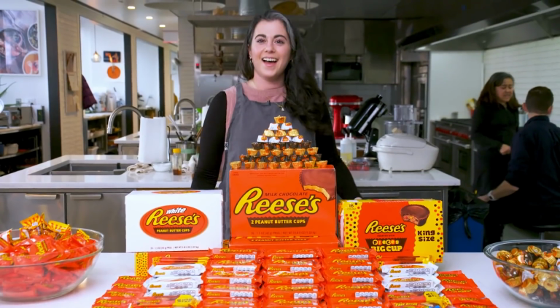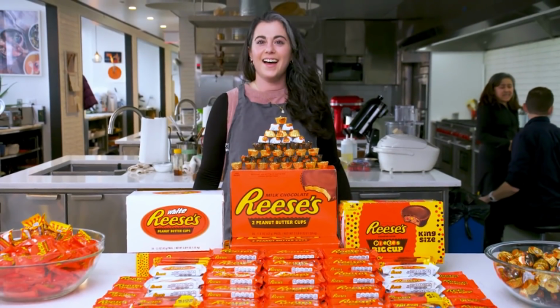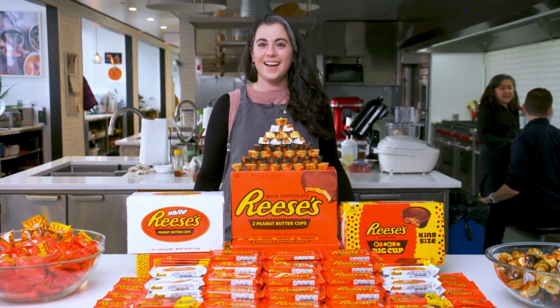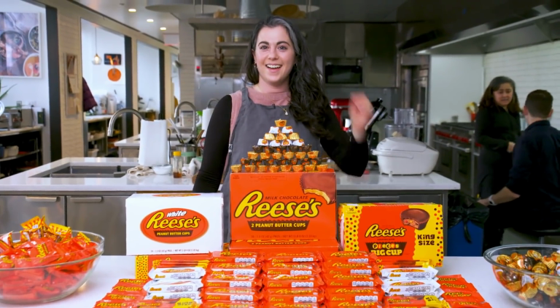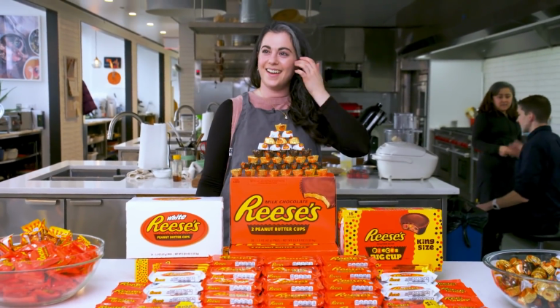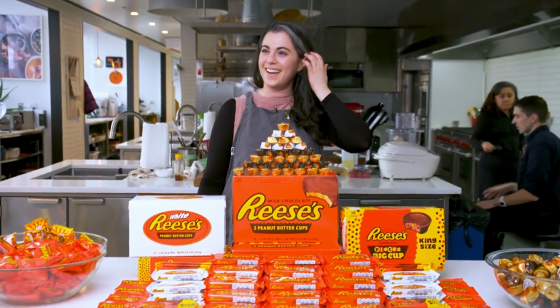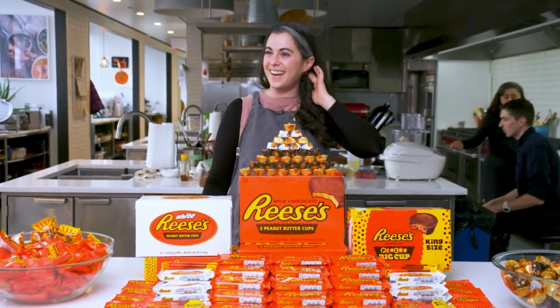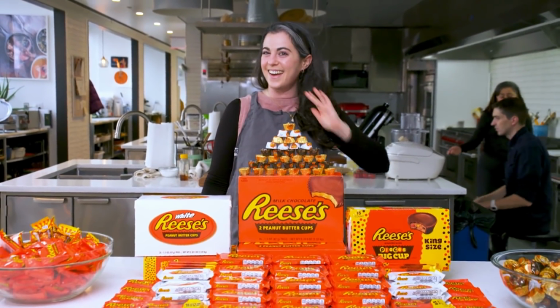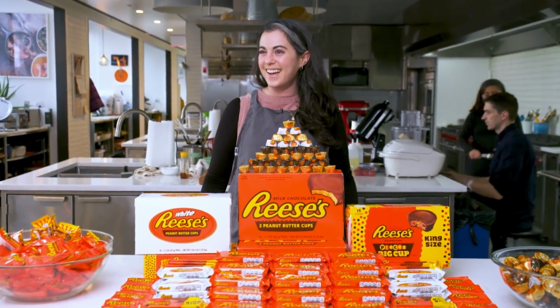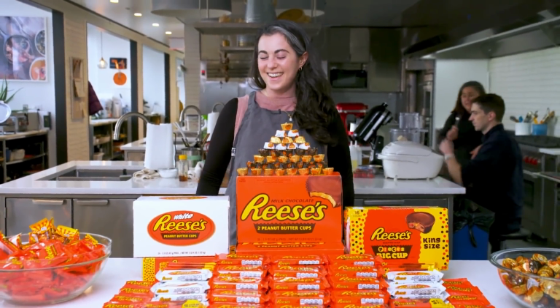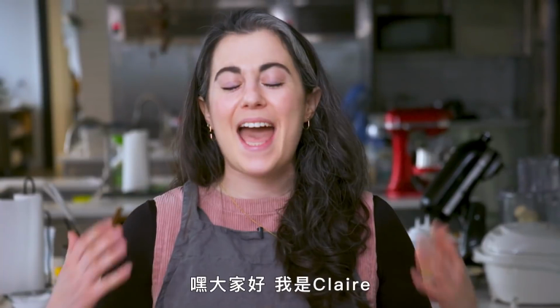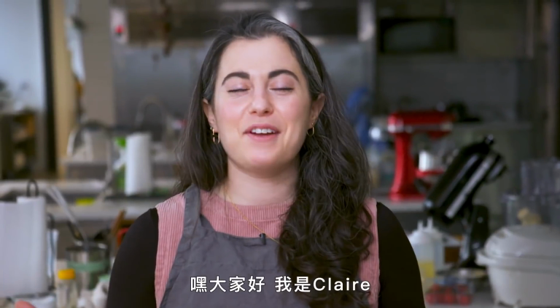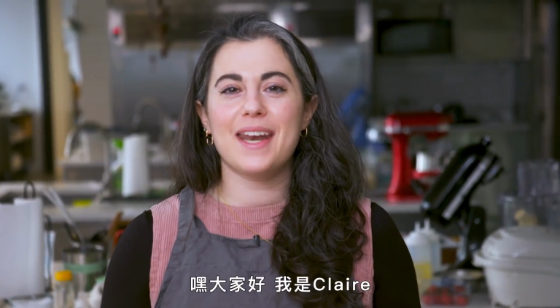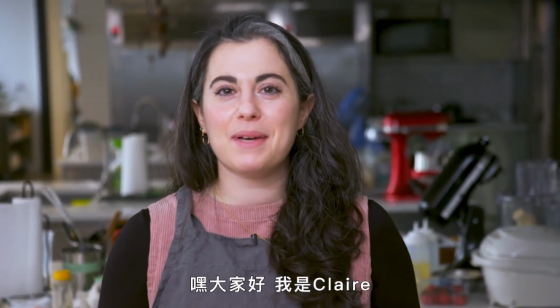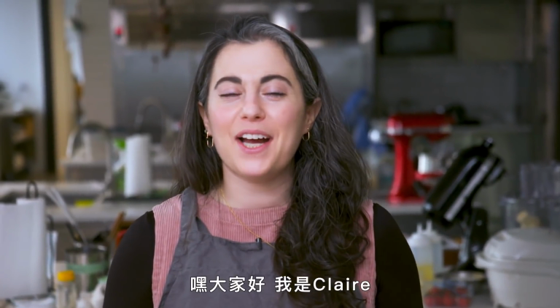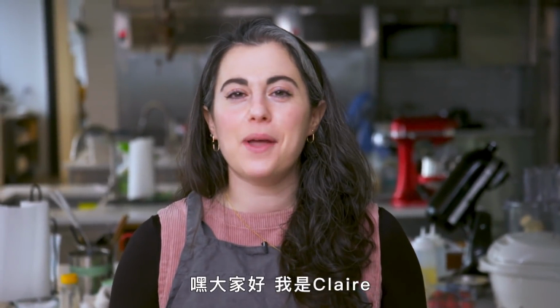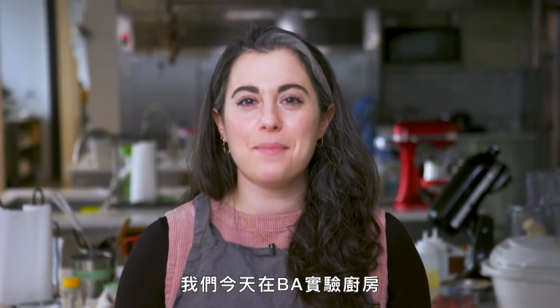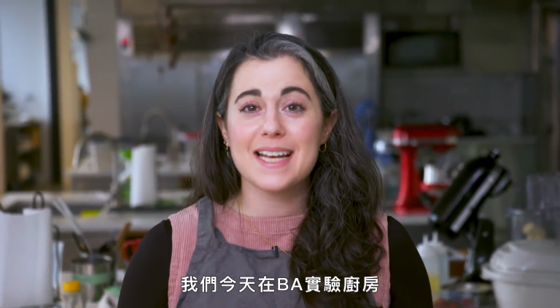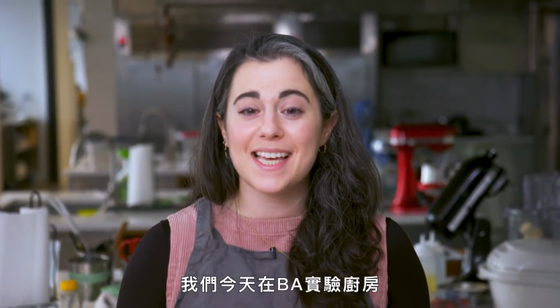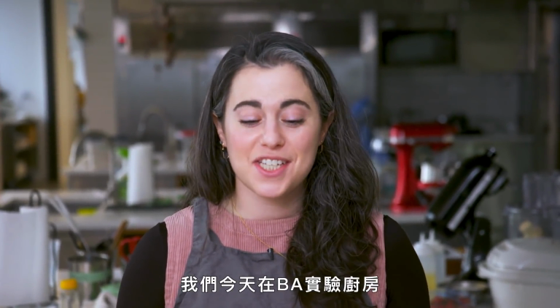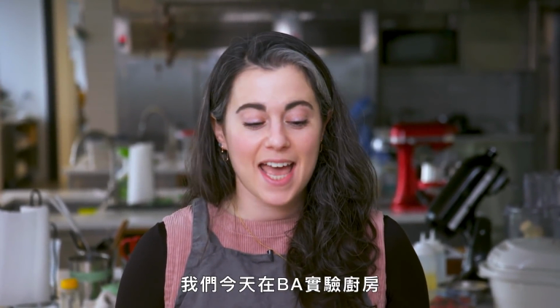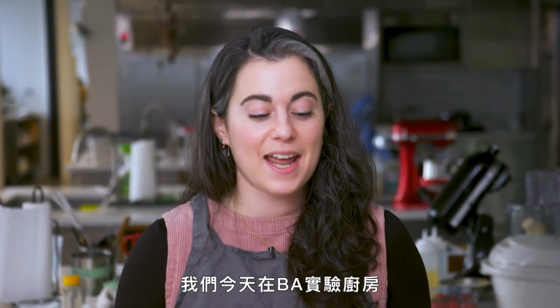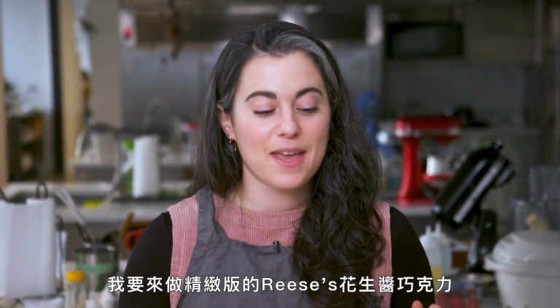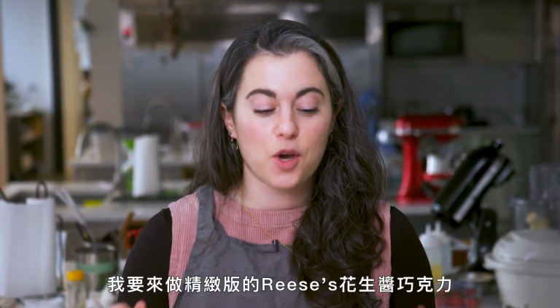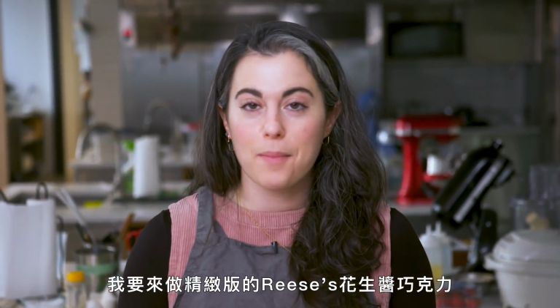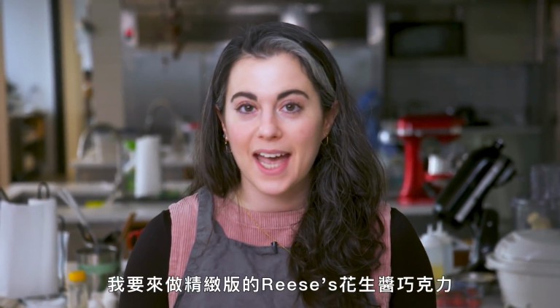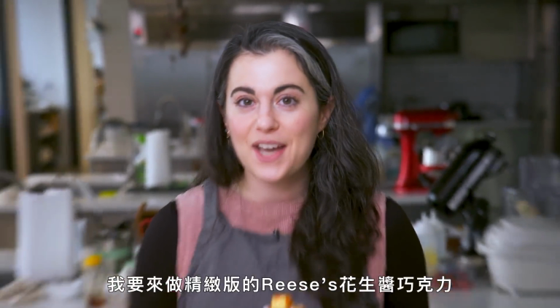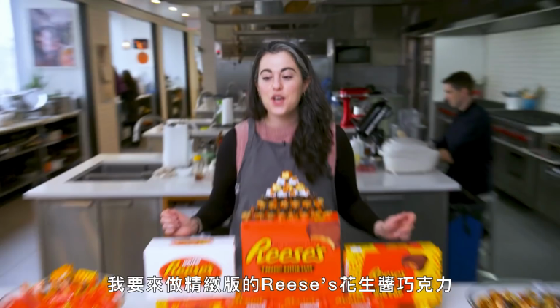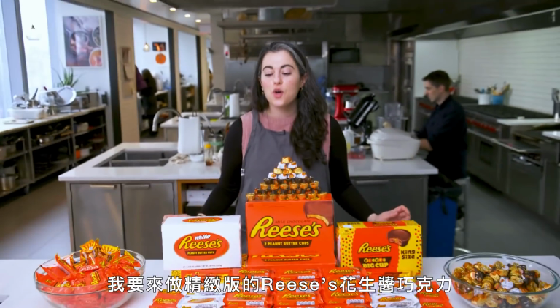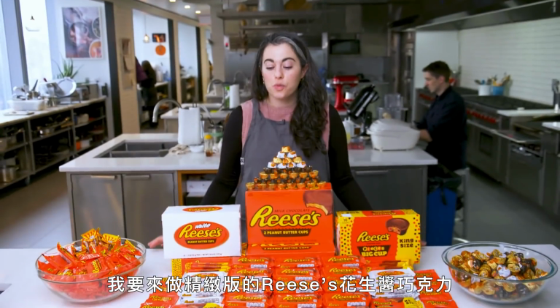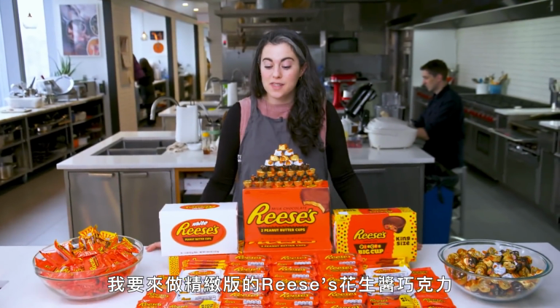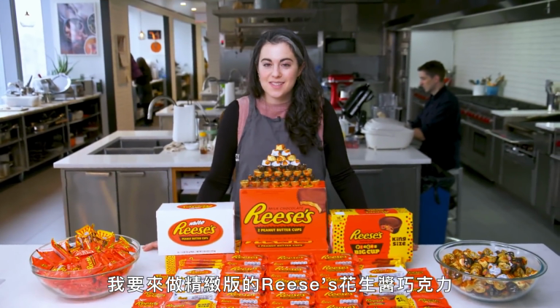Yeah, yeah, yeah. Hey everyone, I'm Claire. We are in the B.A. Test Kitchen today and I am making gourmet Reese's.